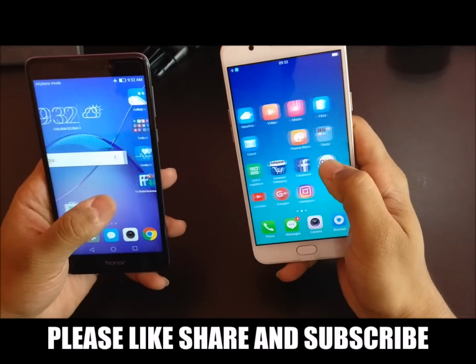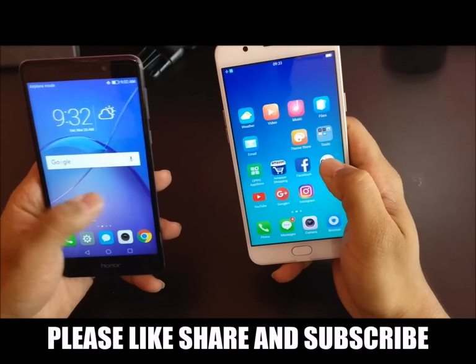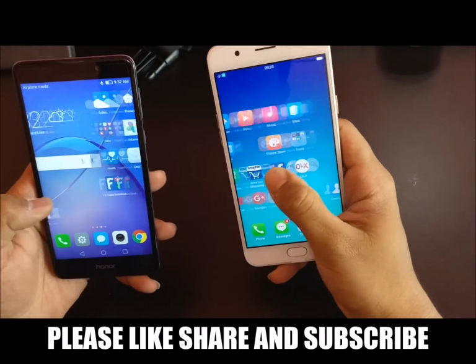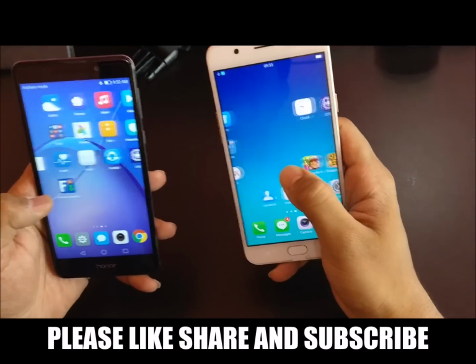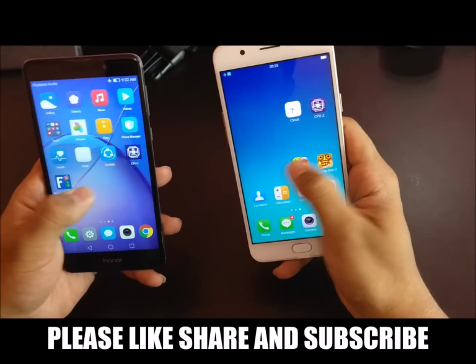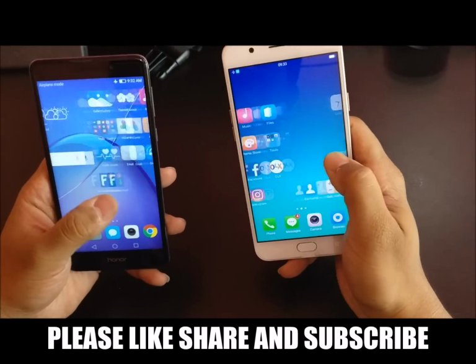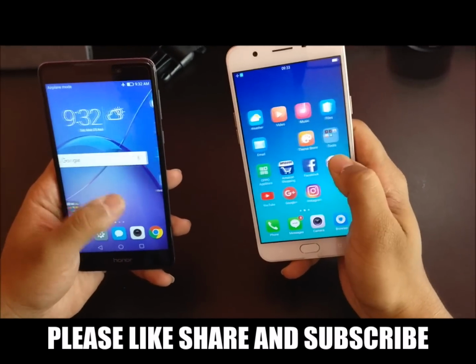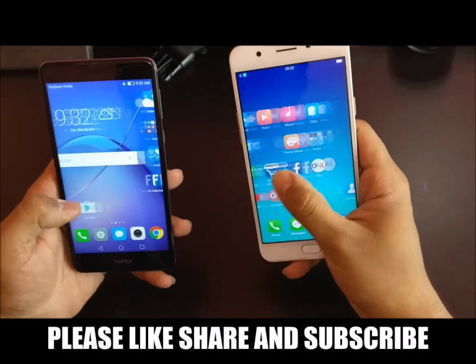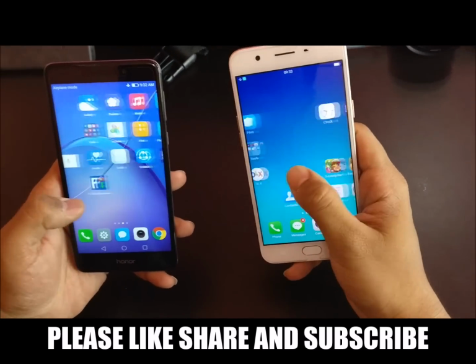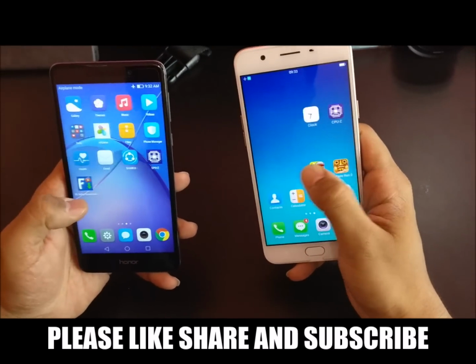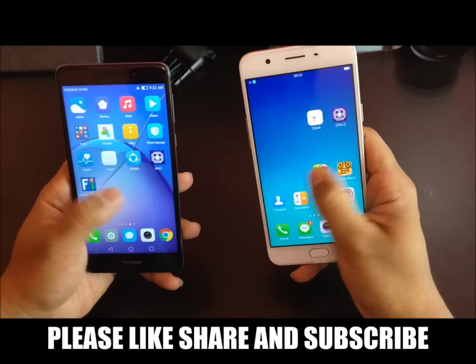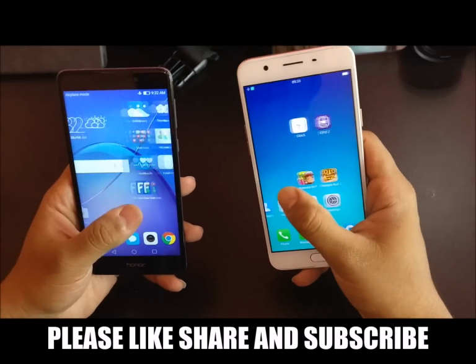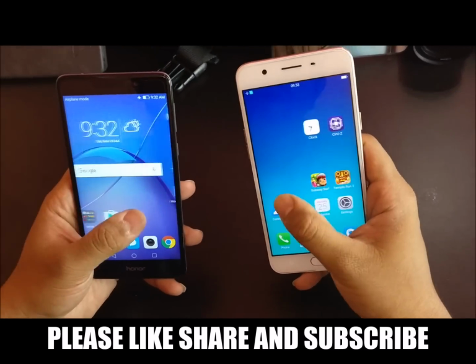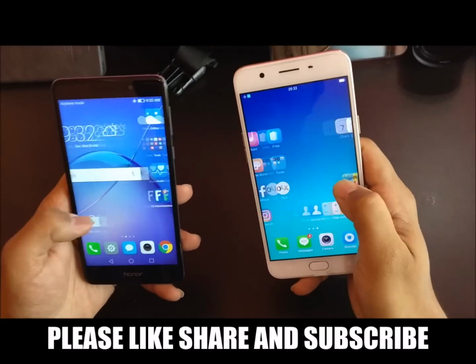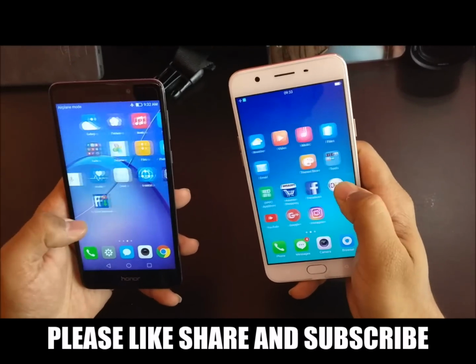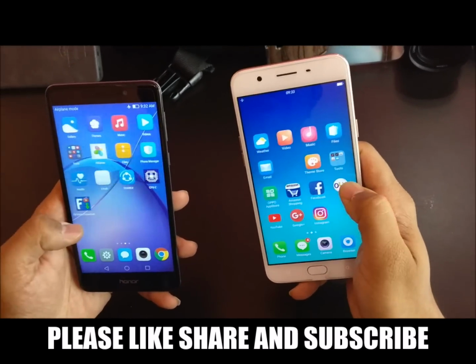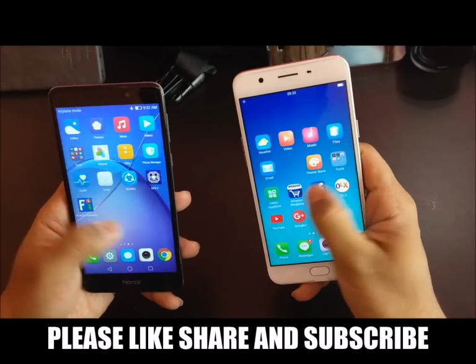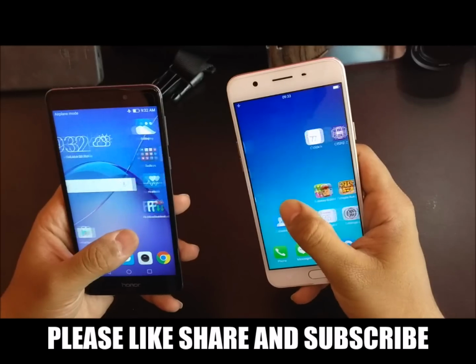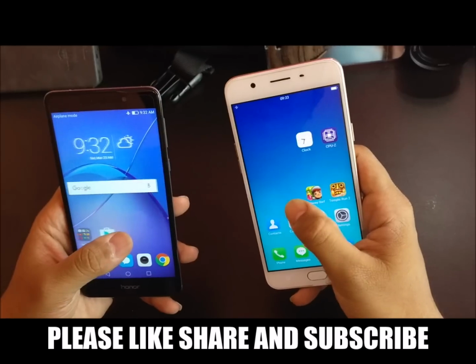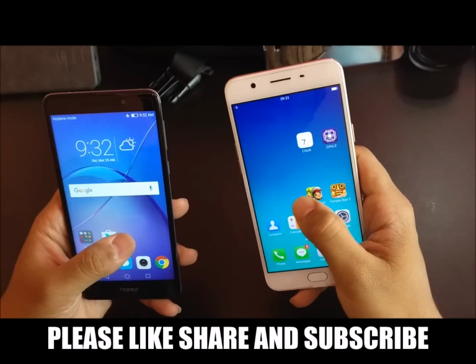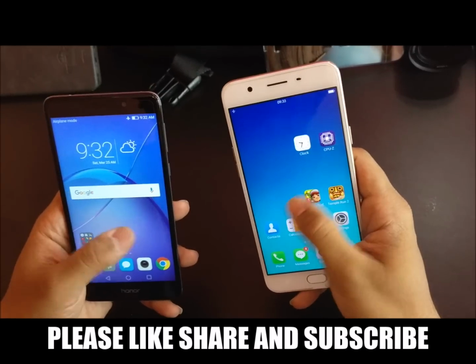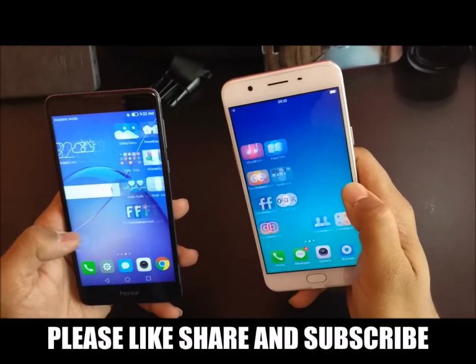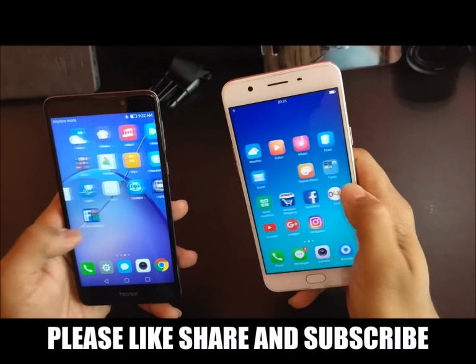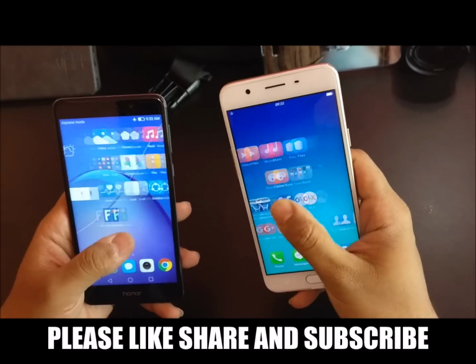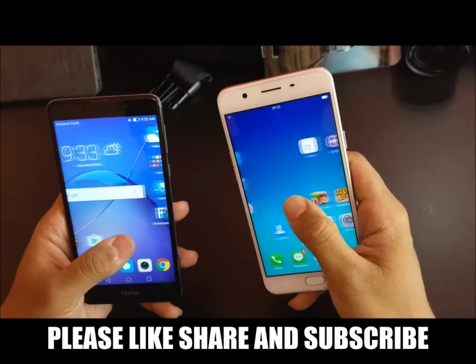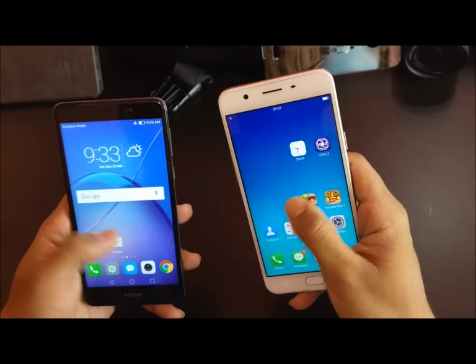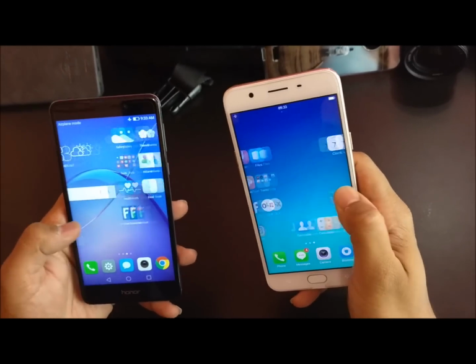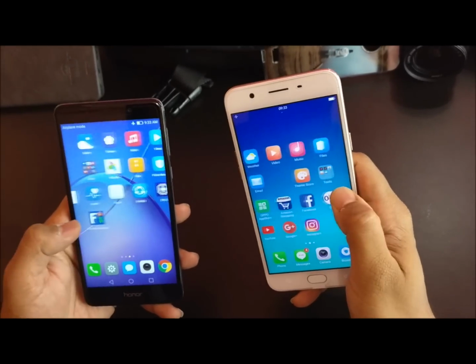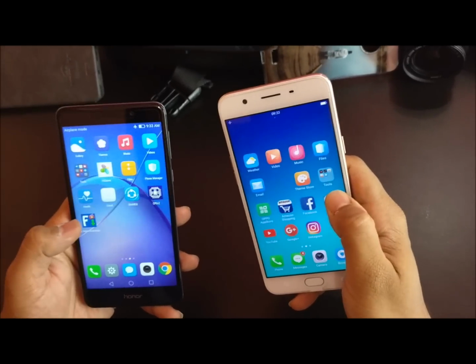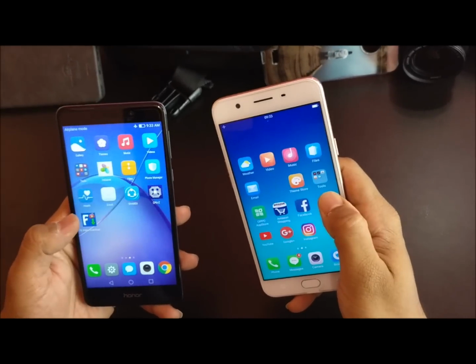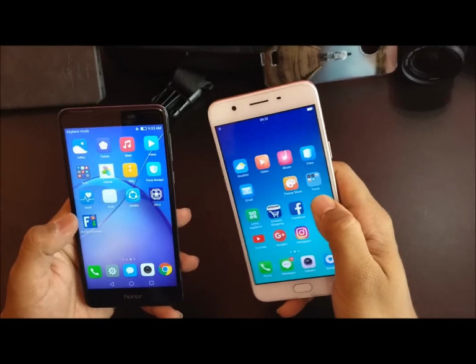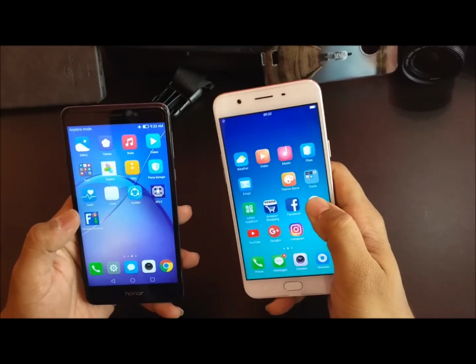If you like this video, do like, share, and subscribe. Thank you so much guys.